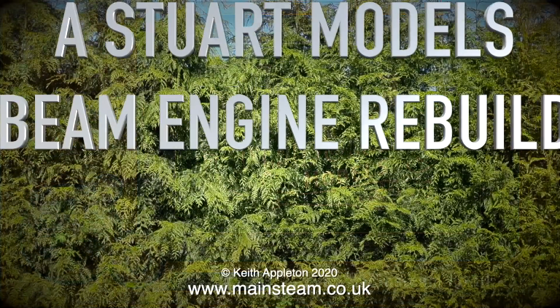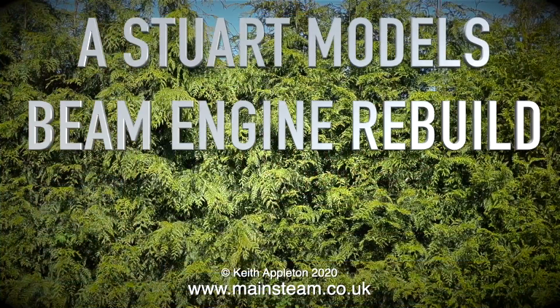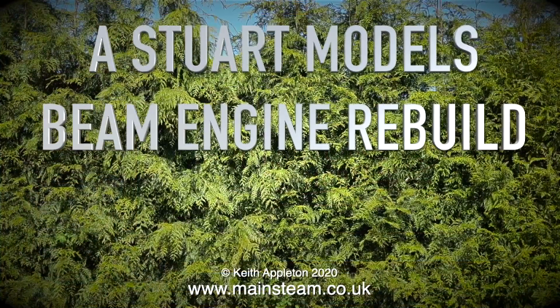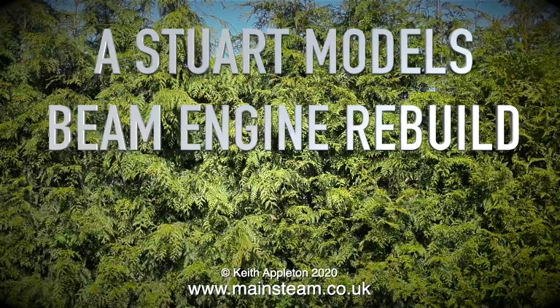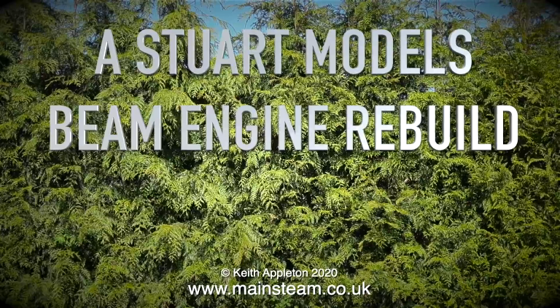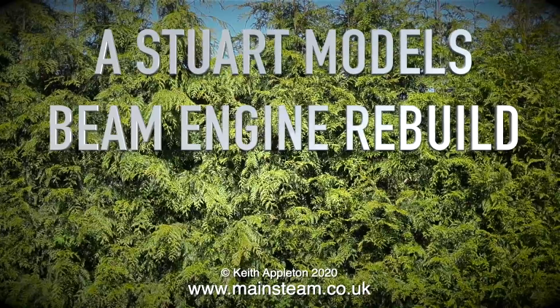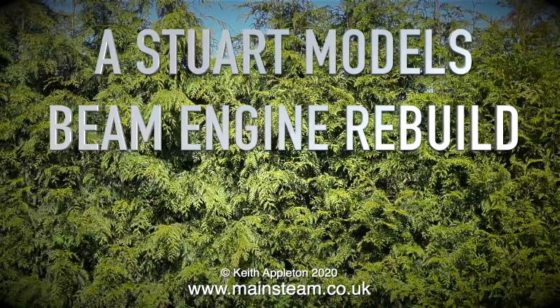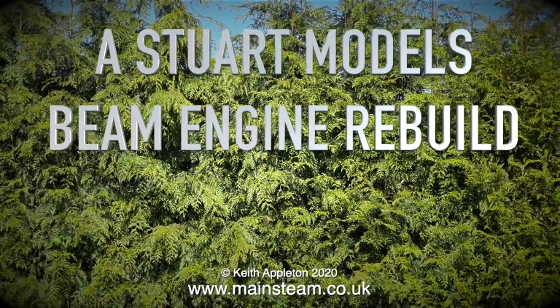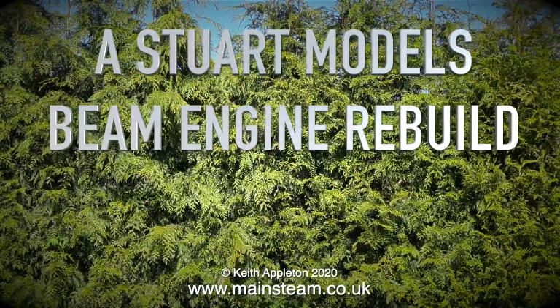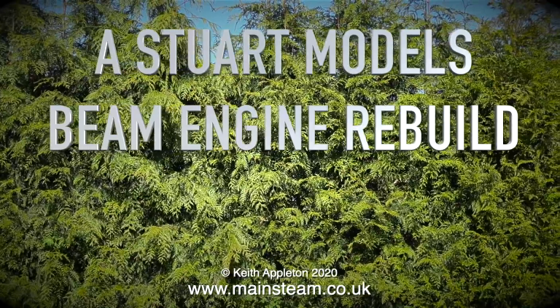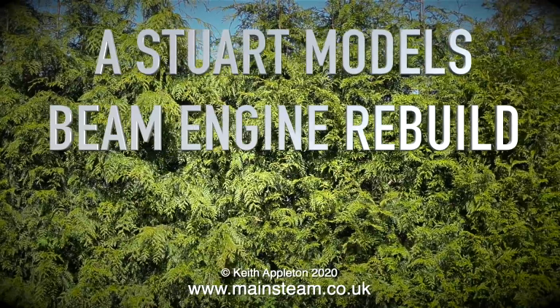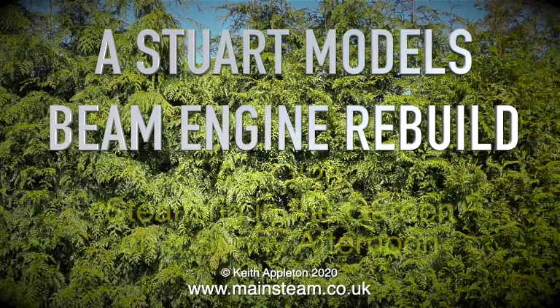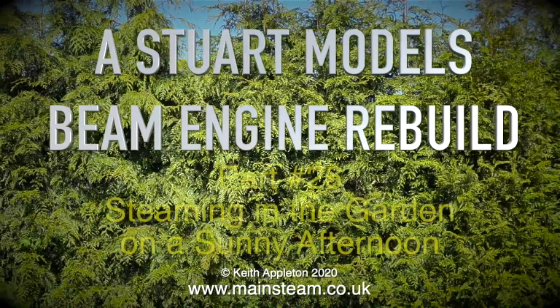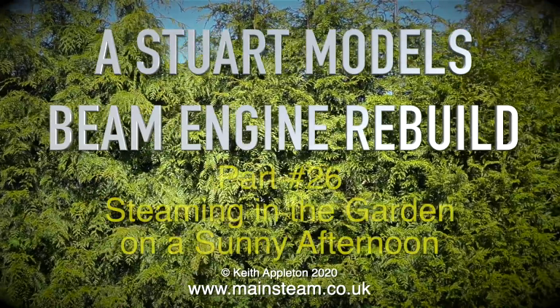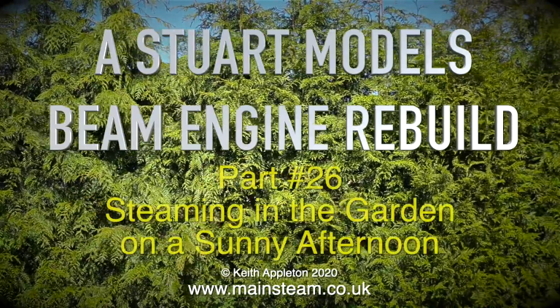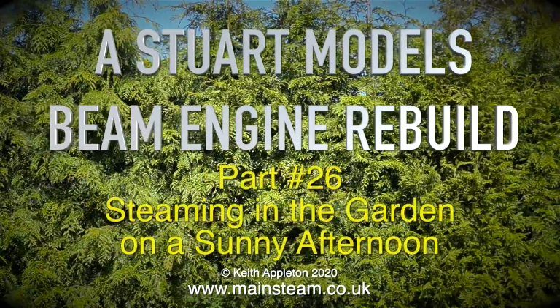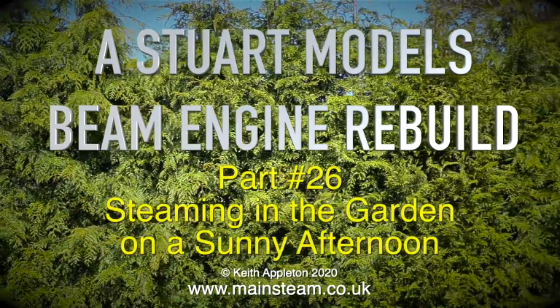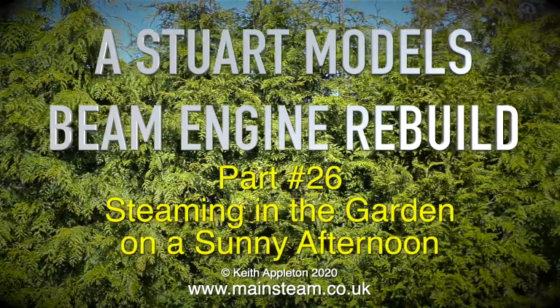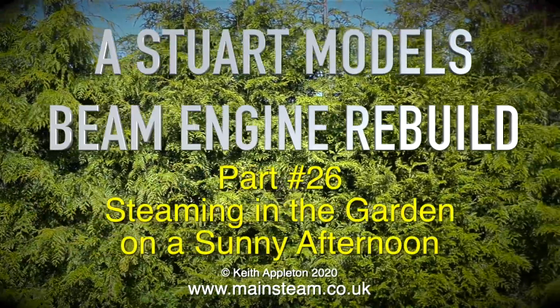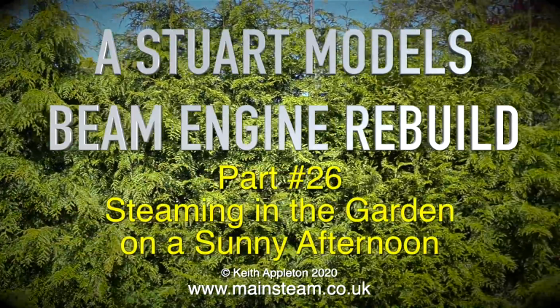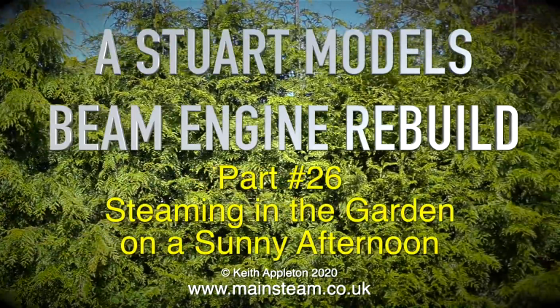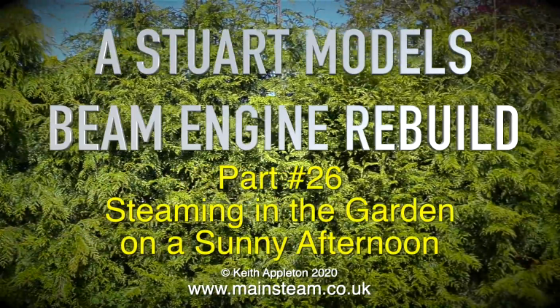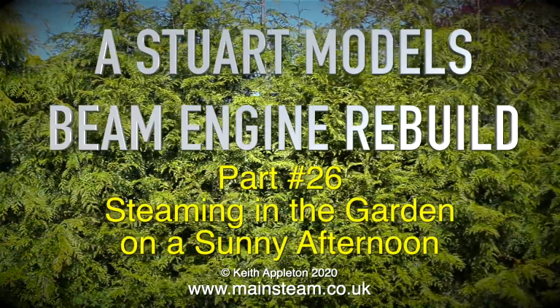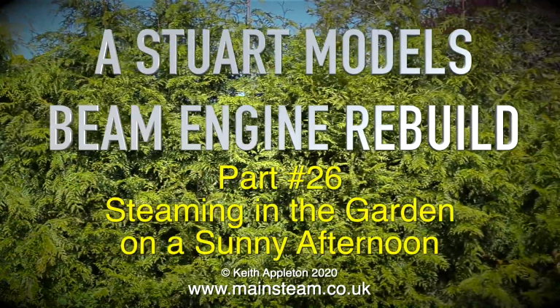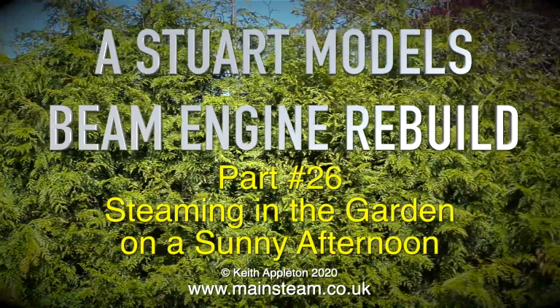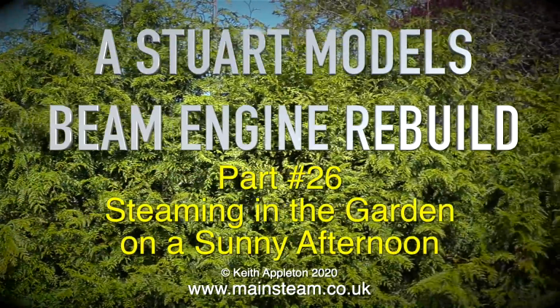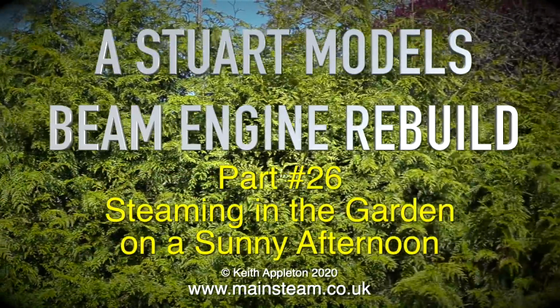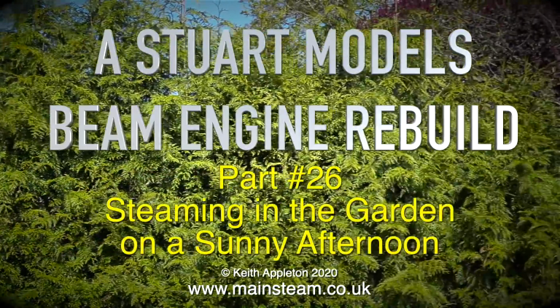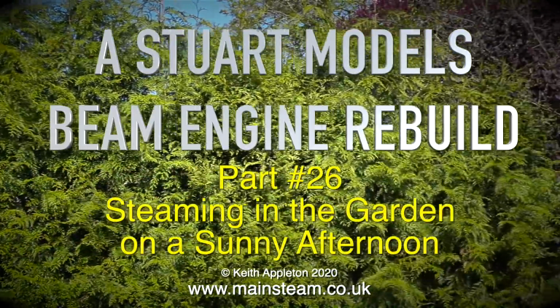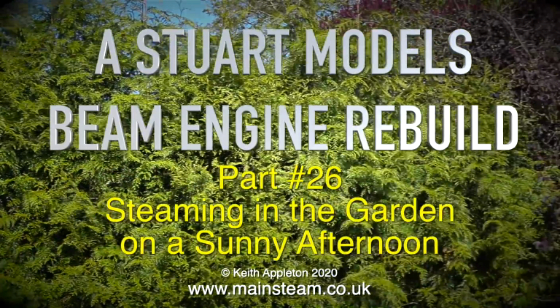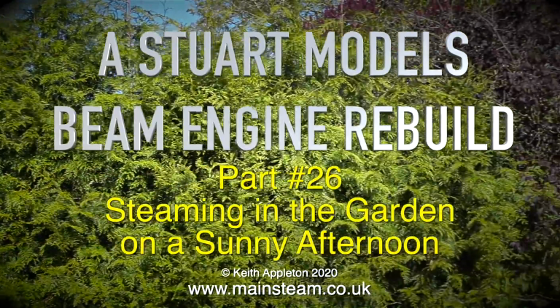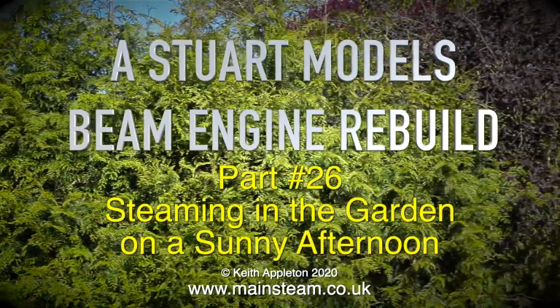The Stuart Models Beam Engine Rebuild, Part 26: steaming in the garden on a sunny afternoon.